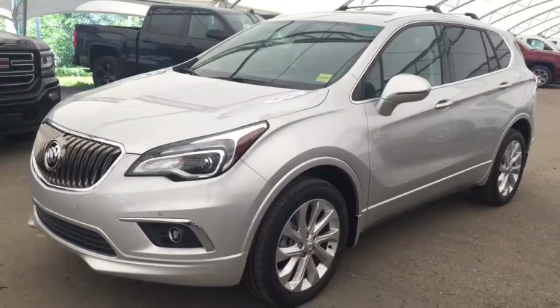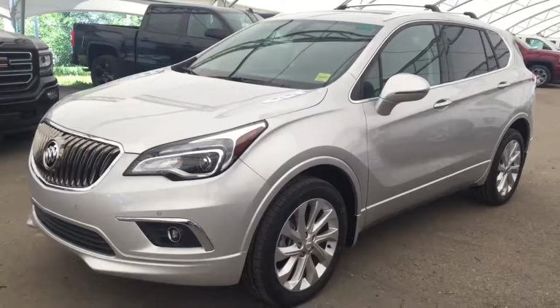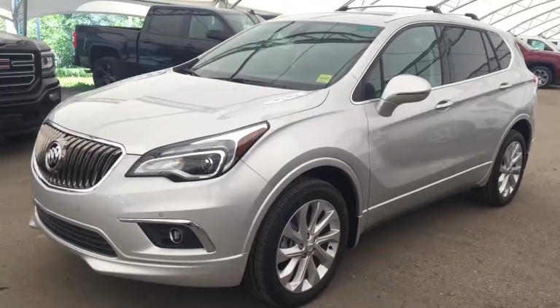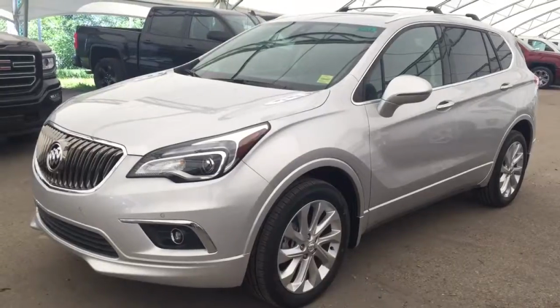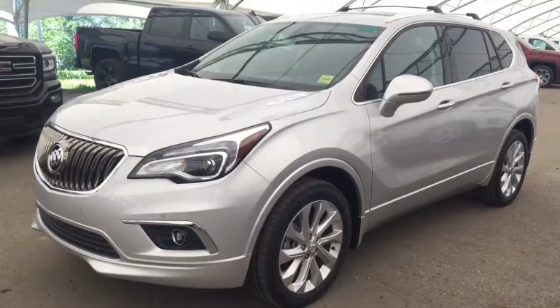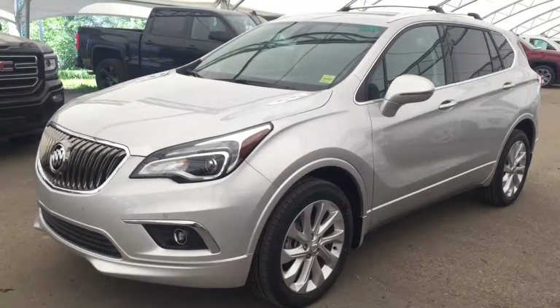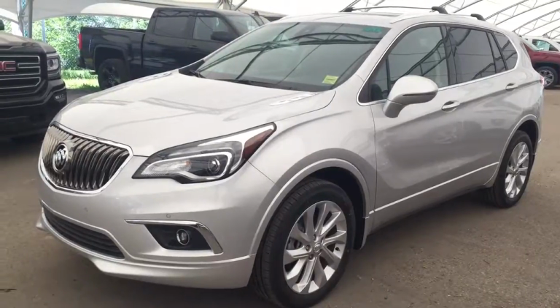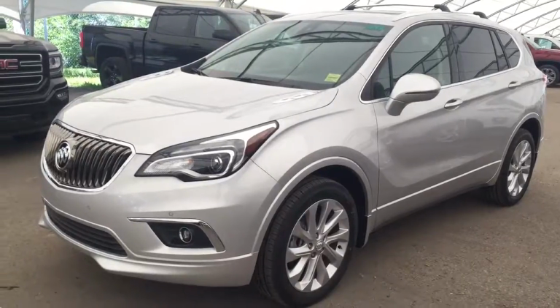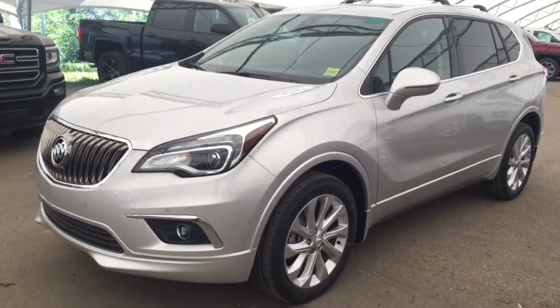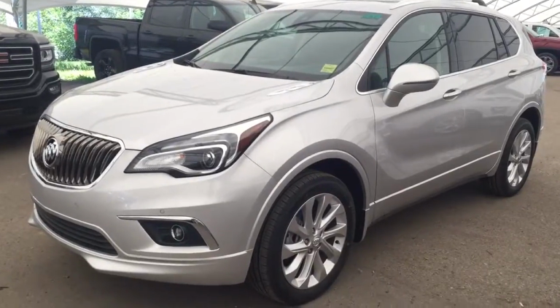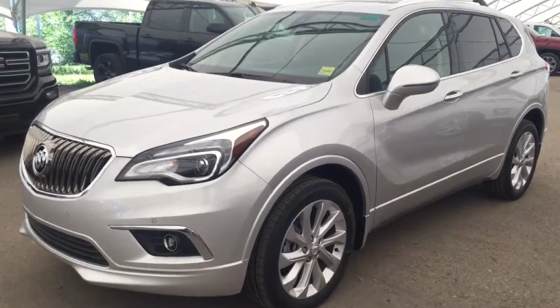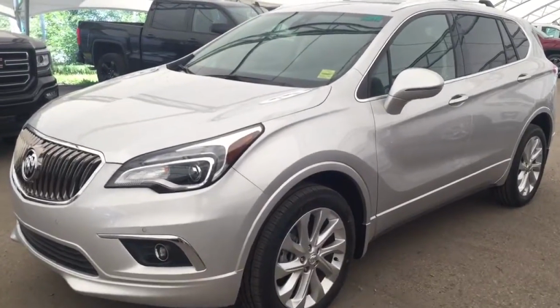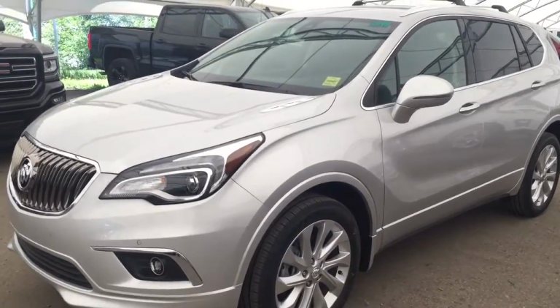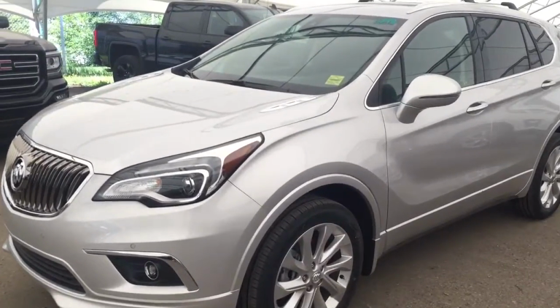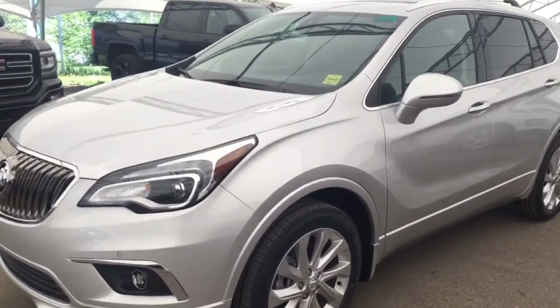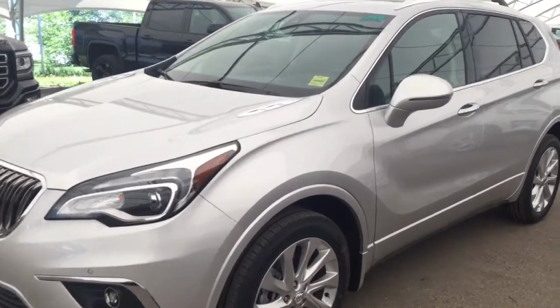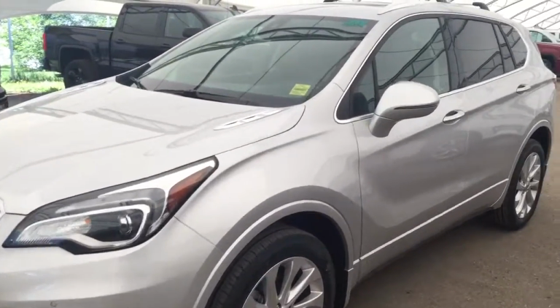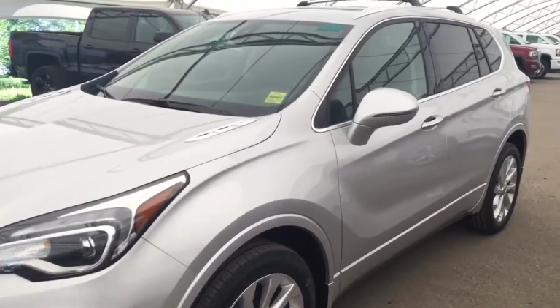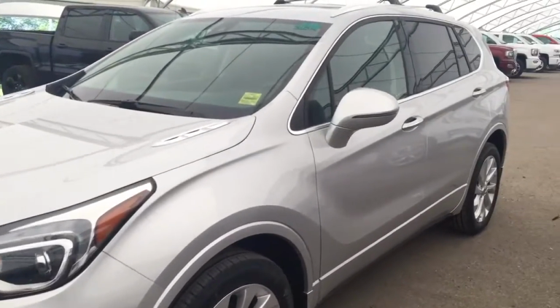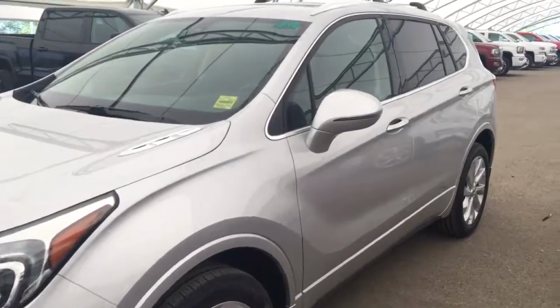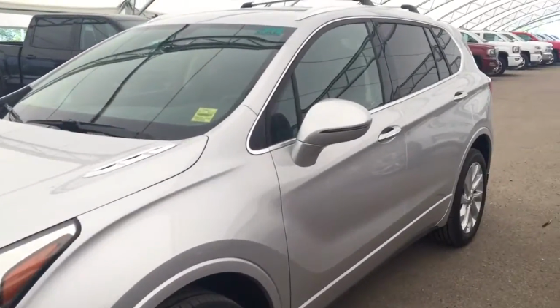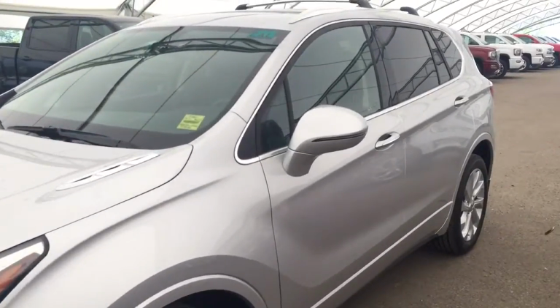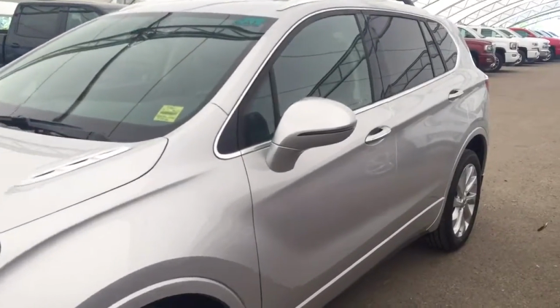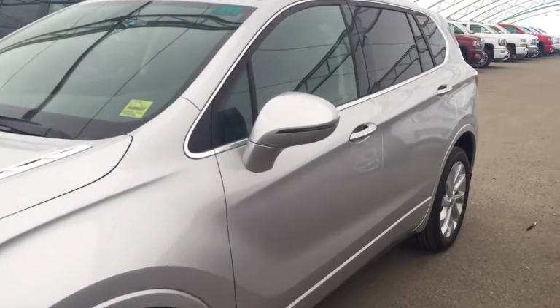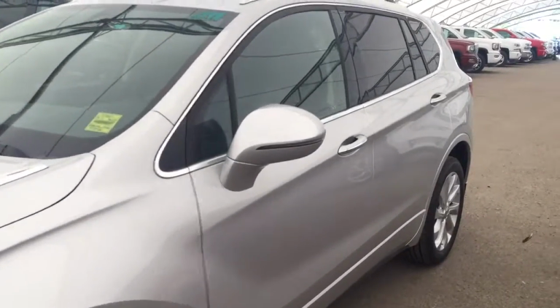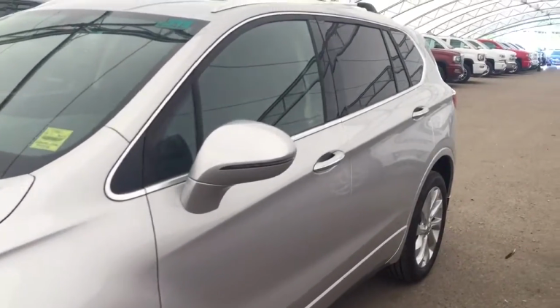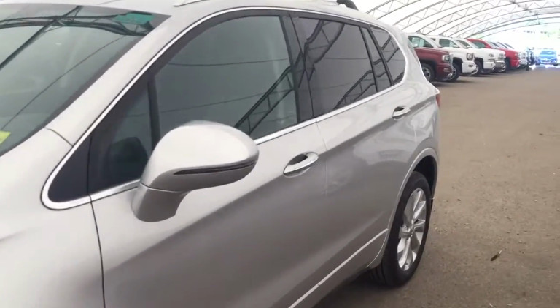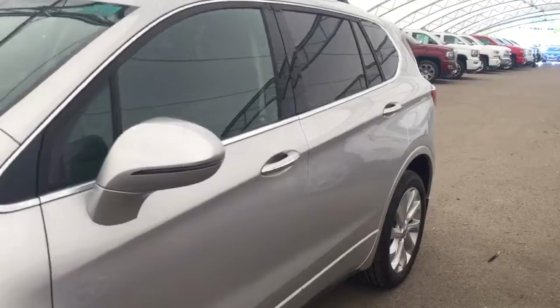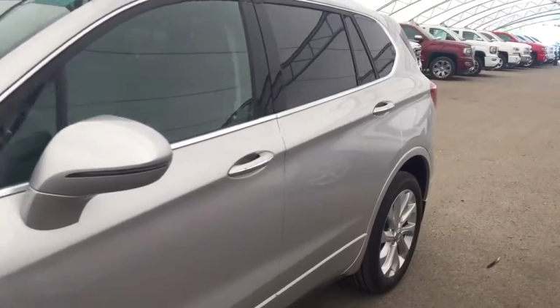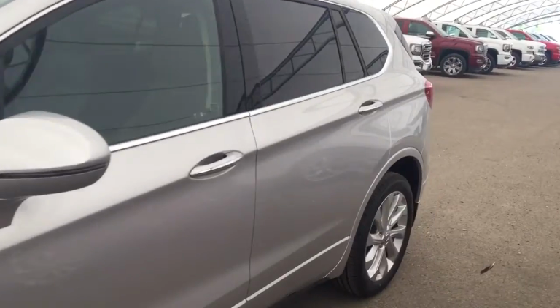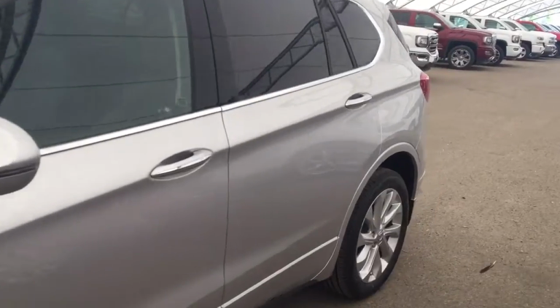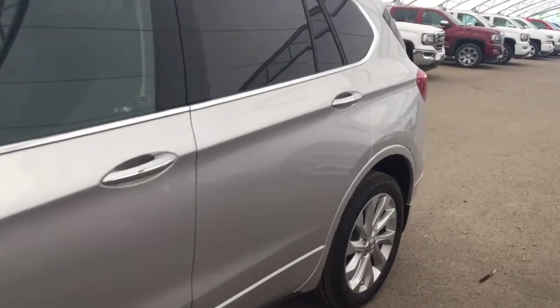Welcome to Davis Chevrolet. This is a 2017 Buick Envision in the color gray.